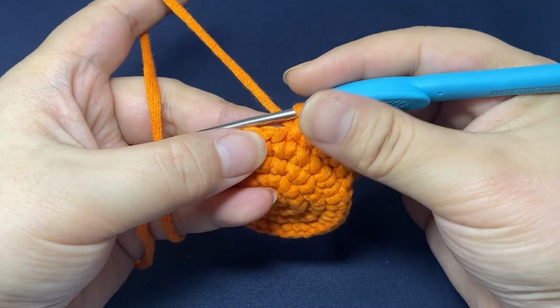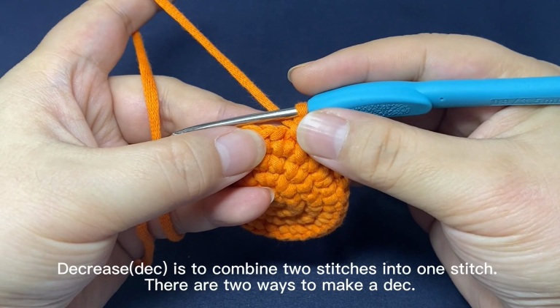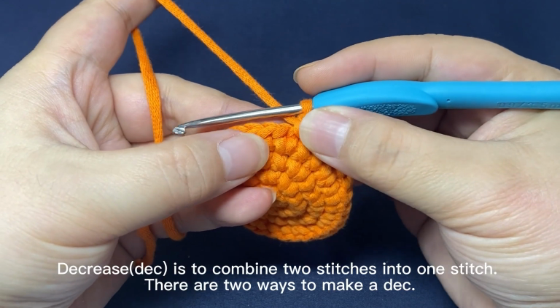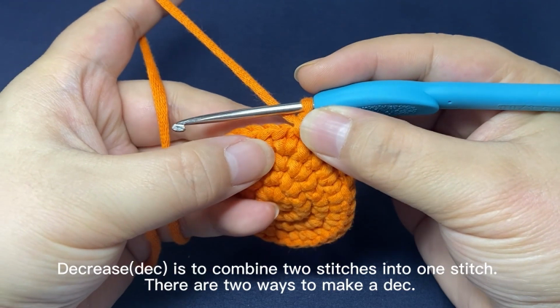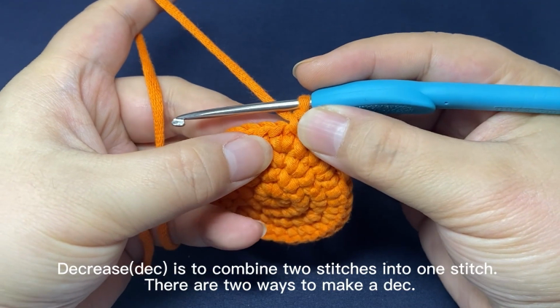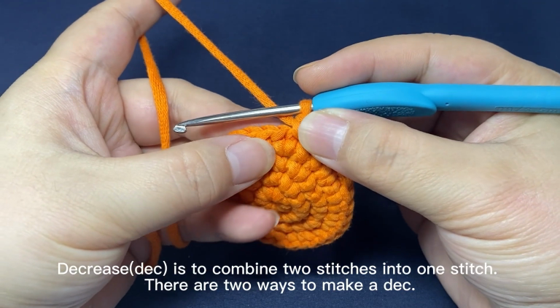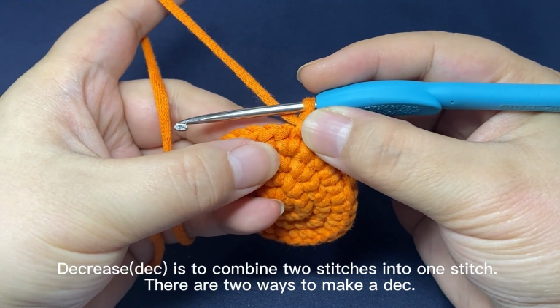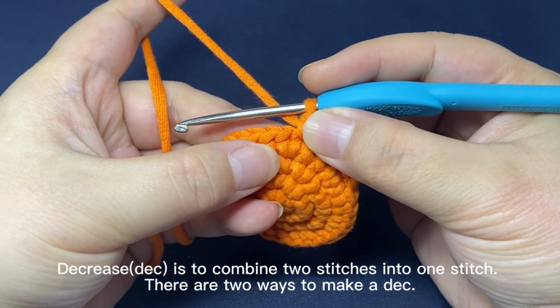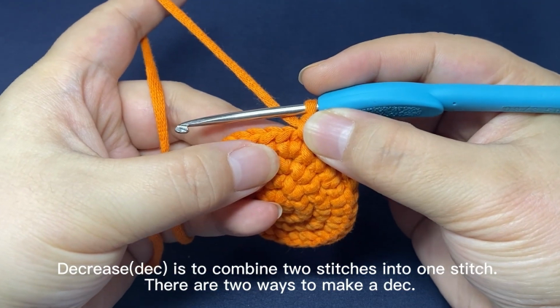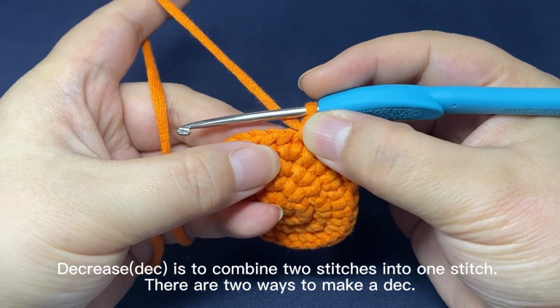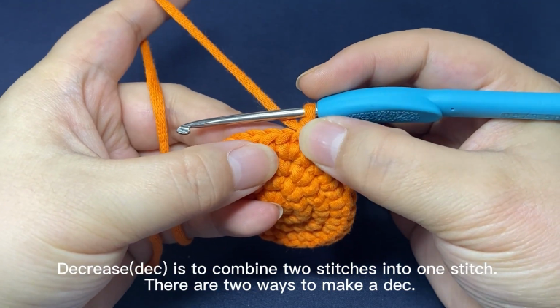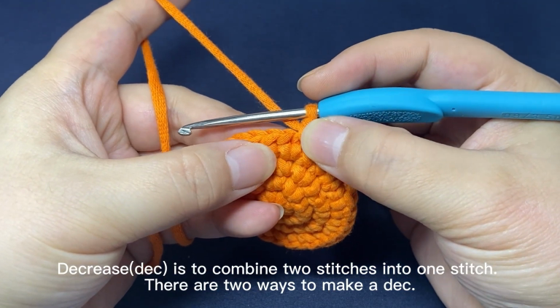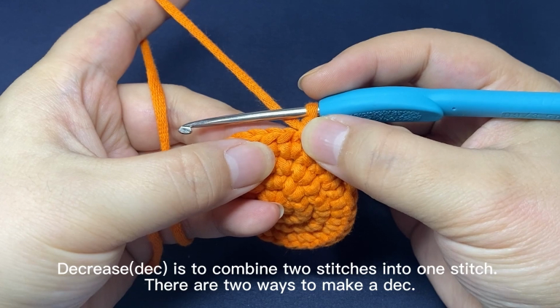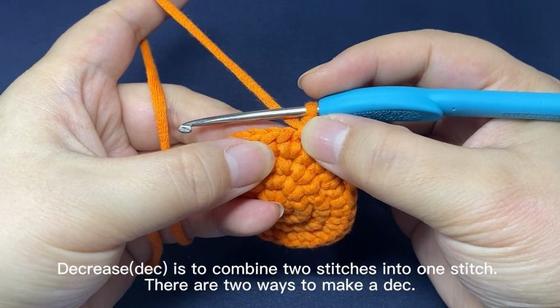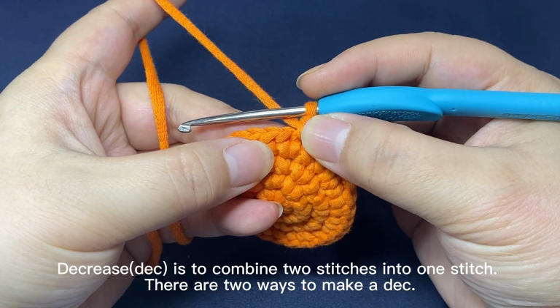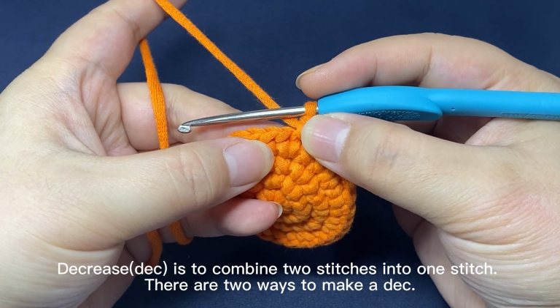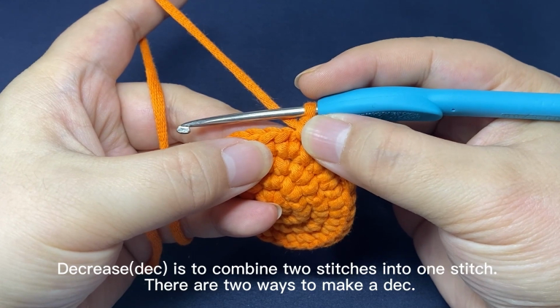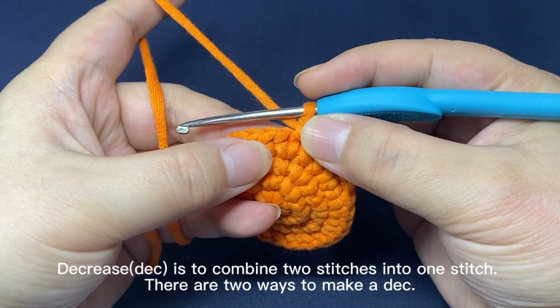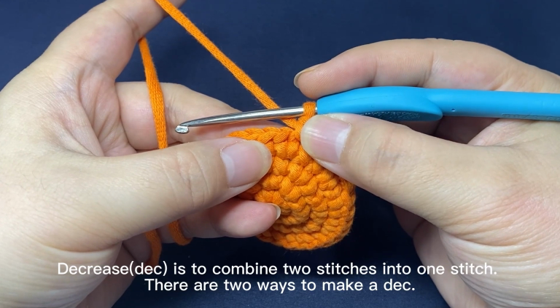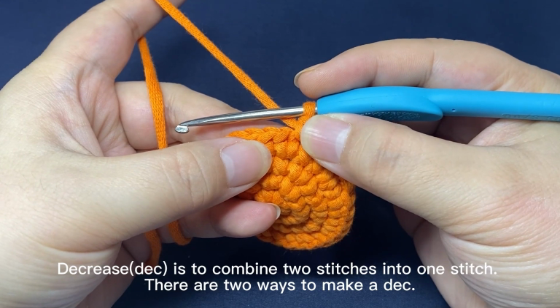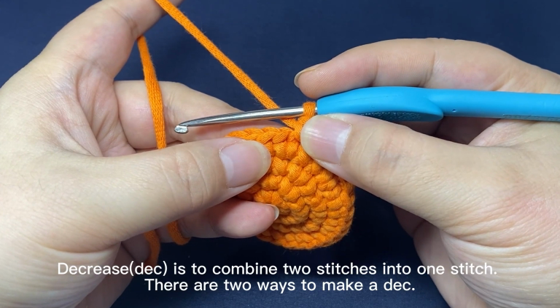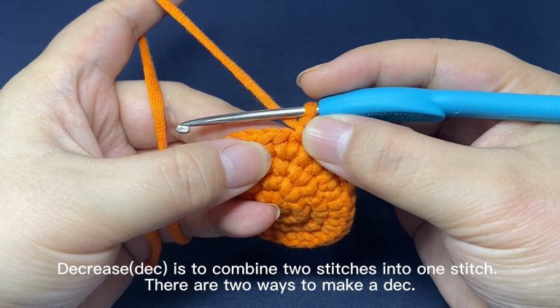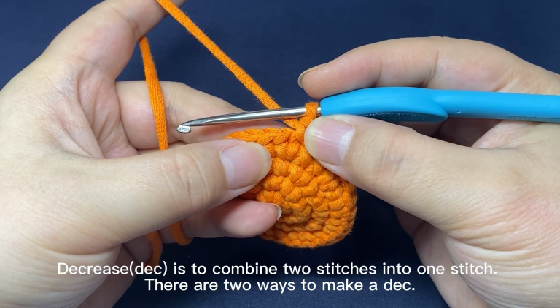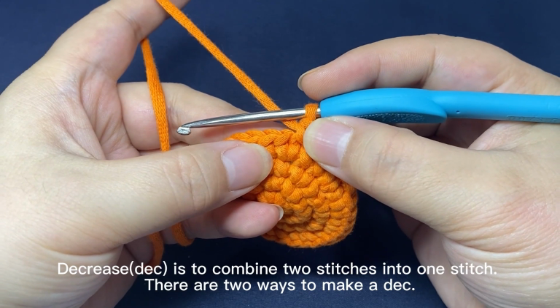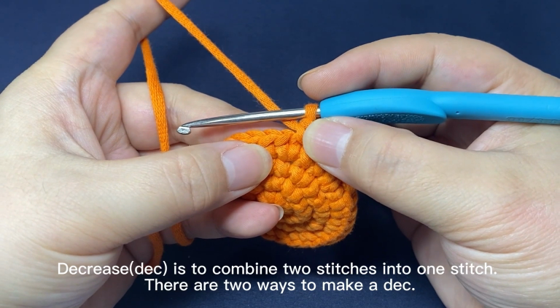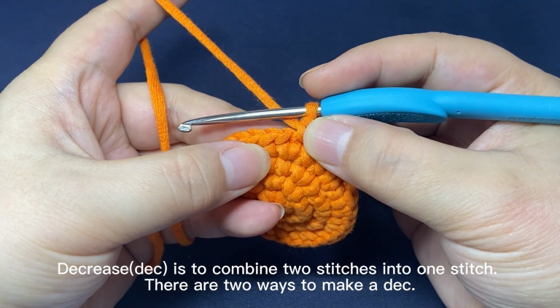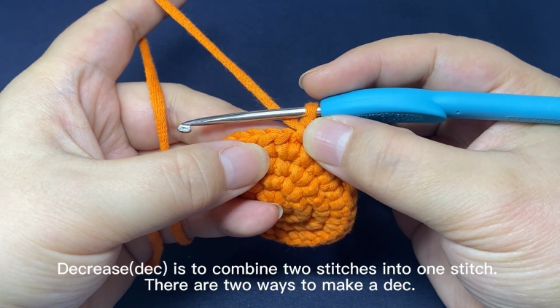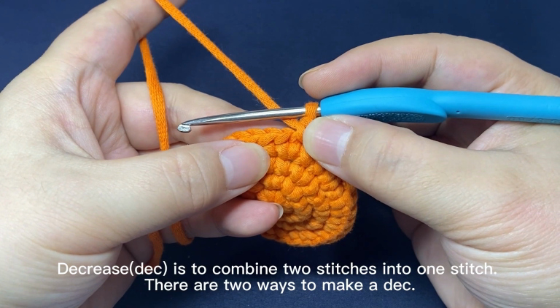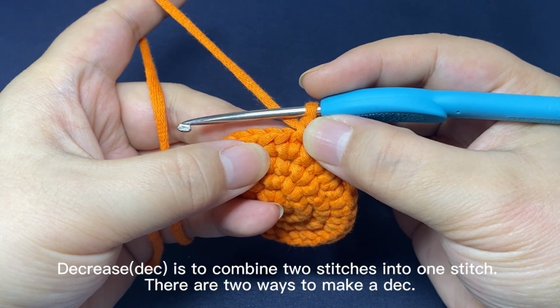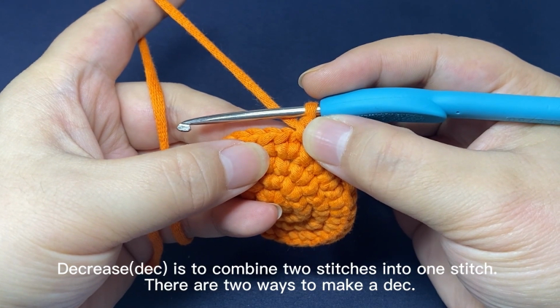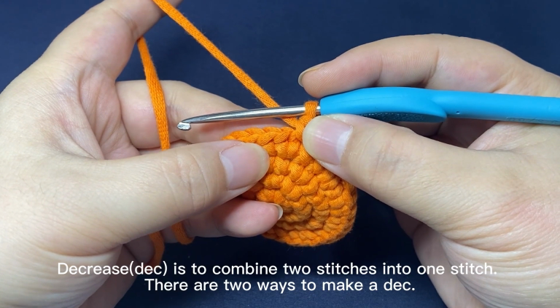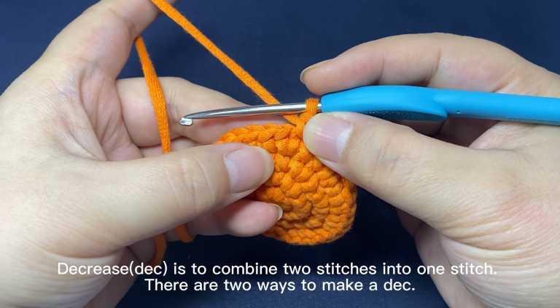A decrease is to combine two stitches into one stitch. There are two ways to make a decrease.